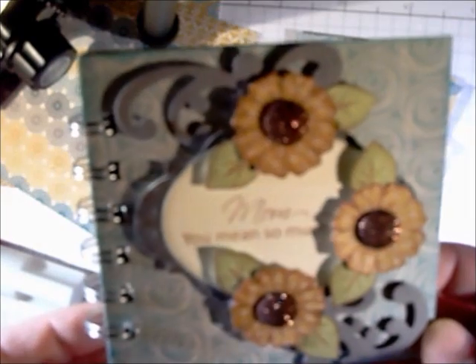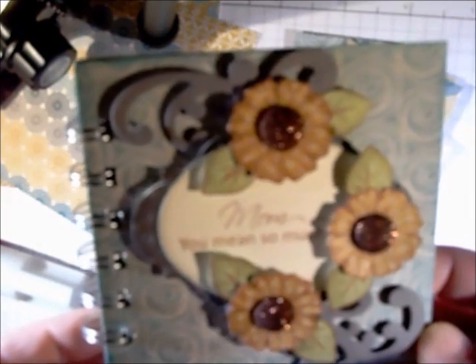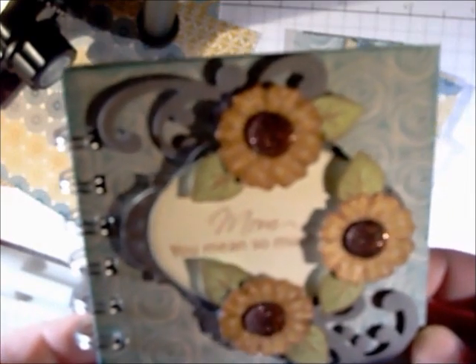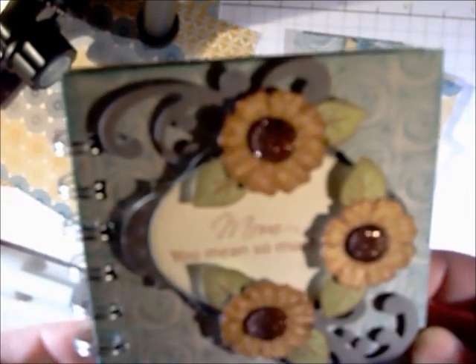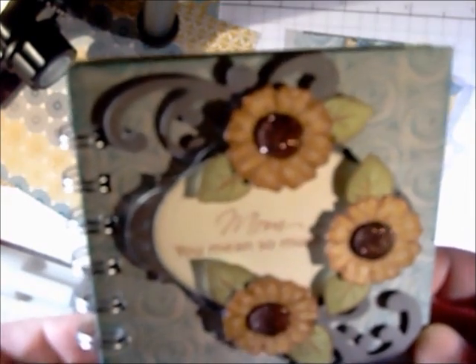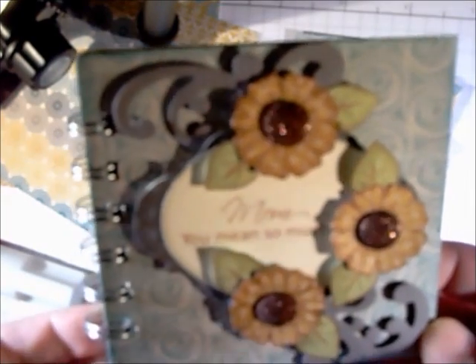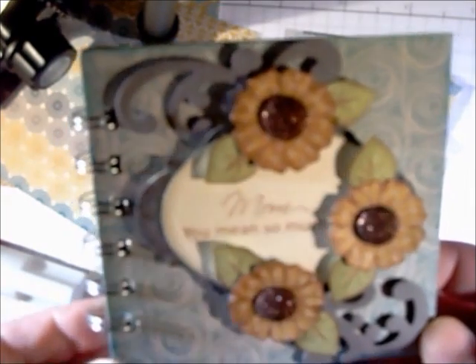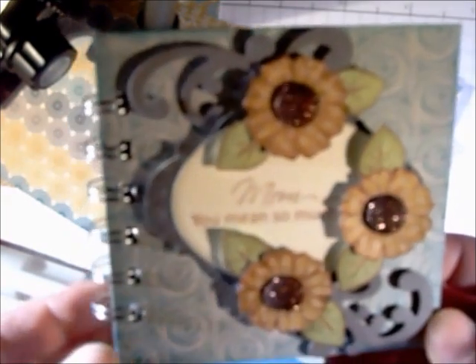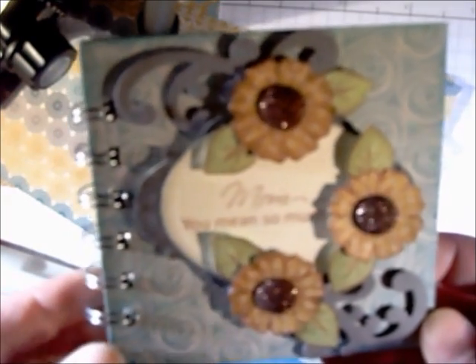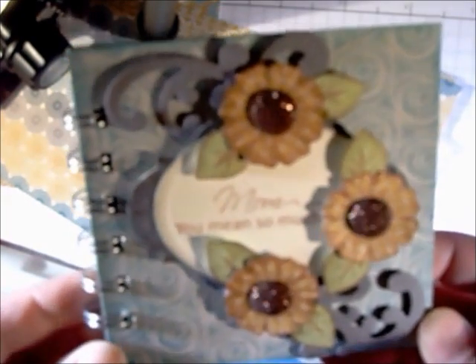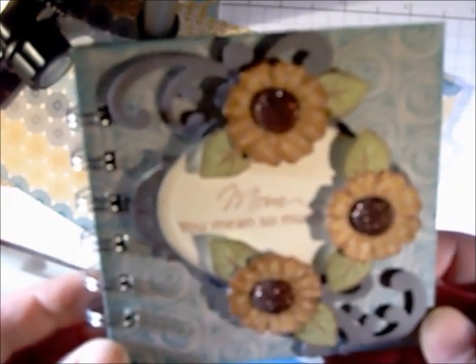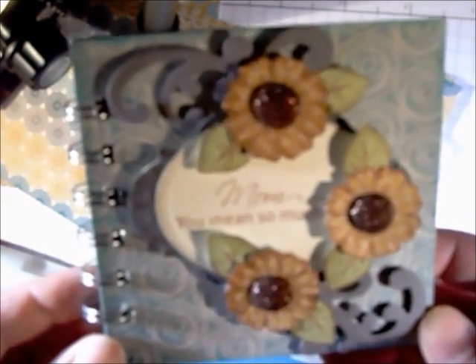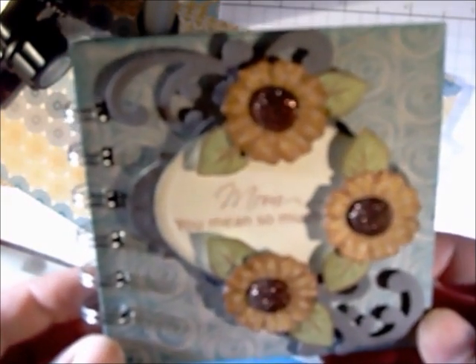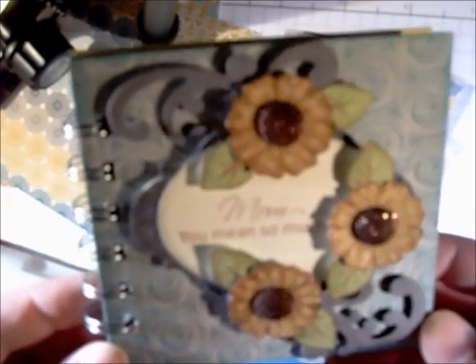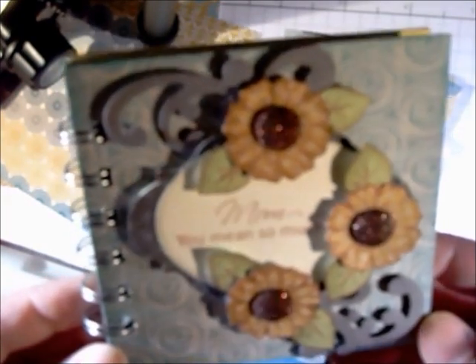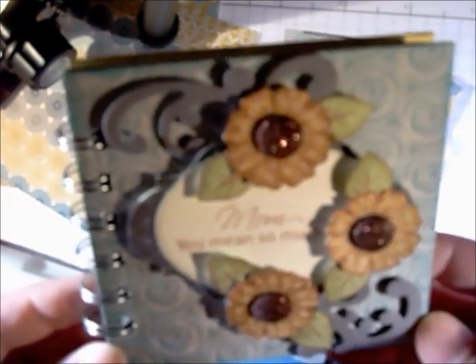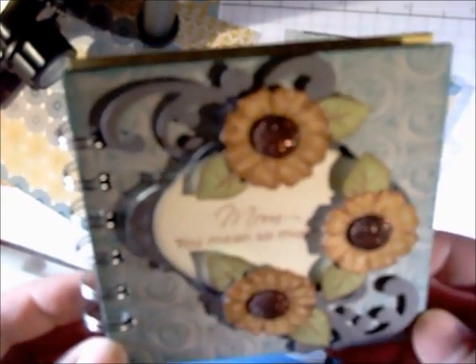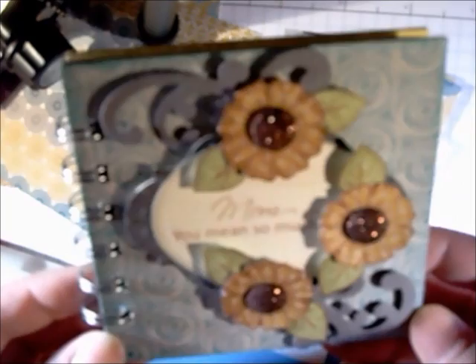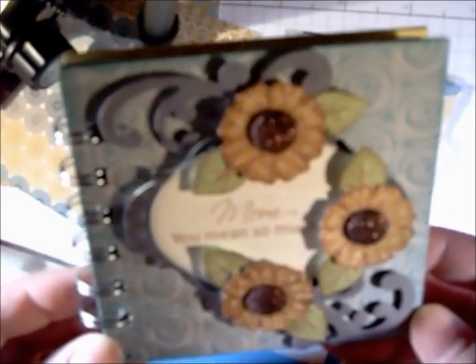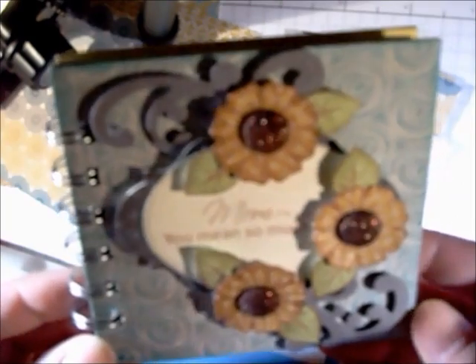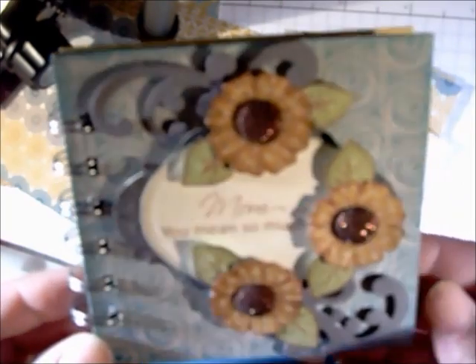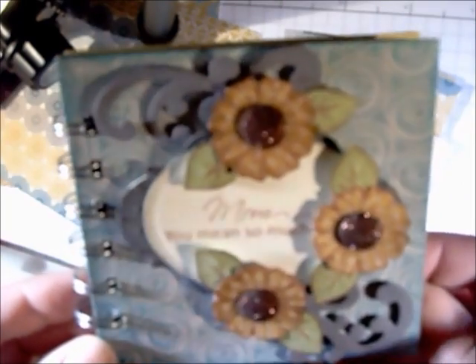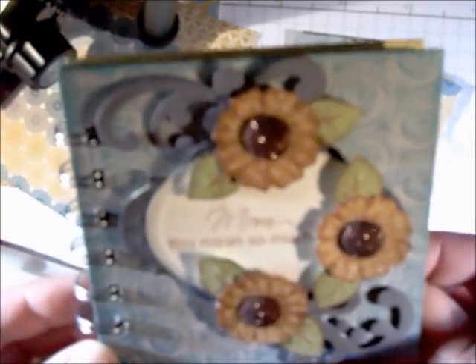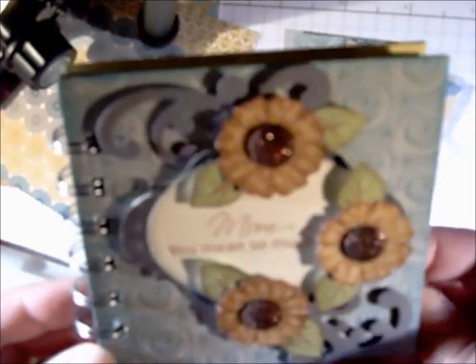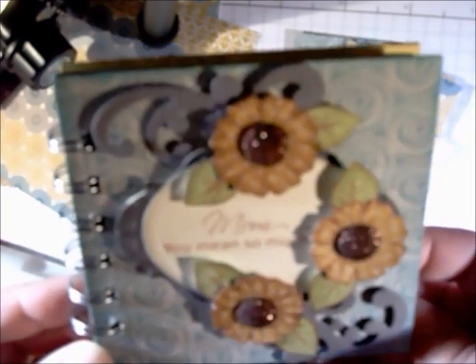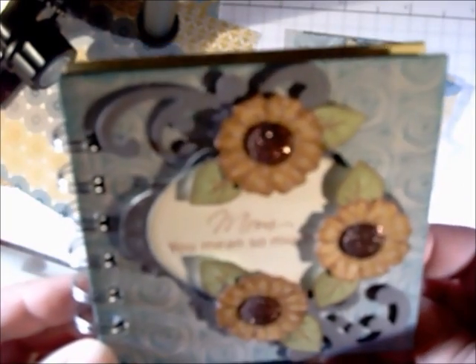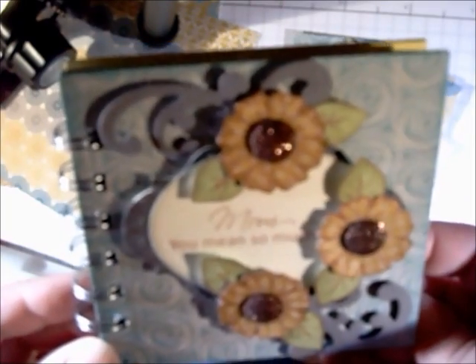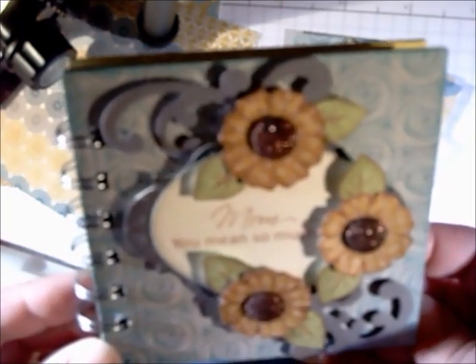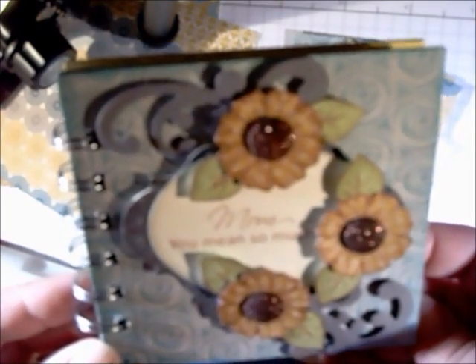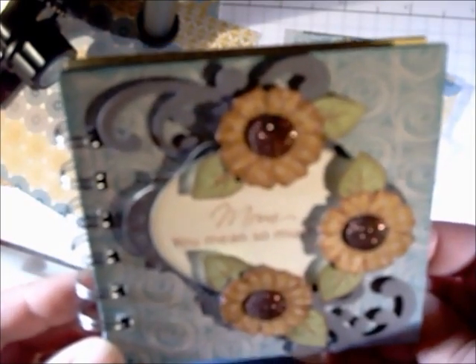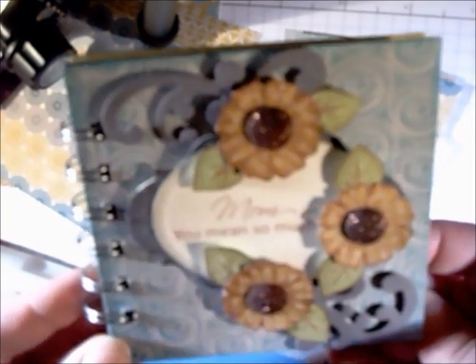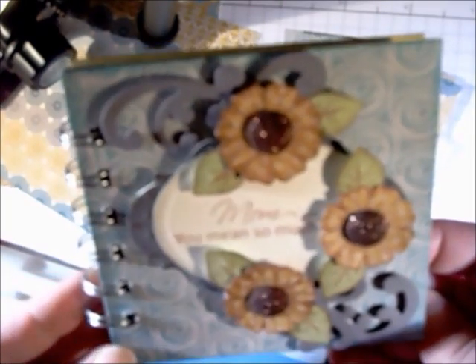Hi, this is Lisa Somerville with Splendiverse Creations. Today I'm going to show you how to create this flipbook.